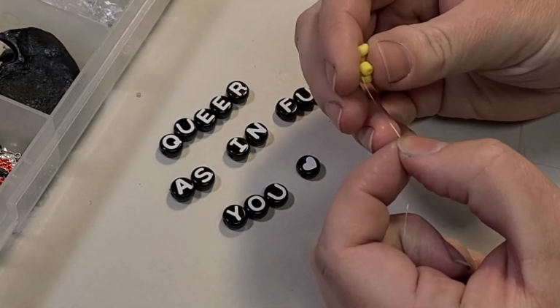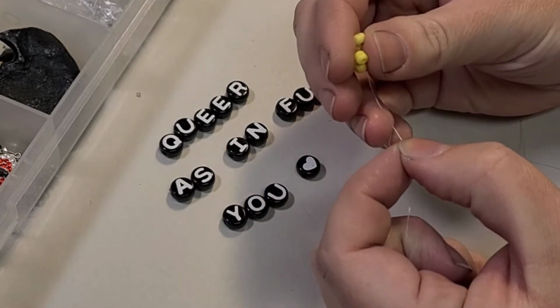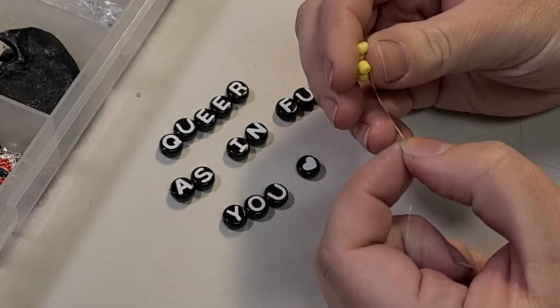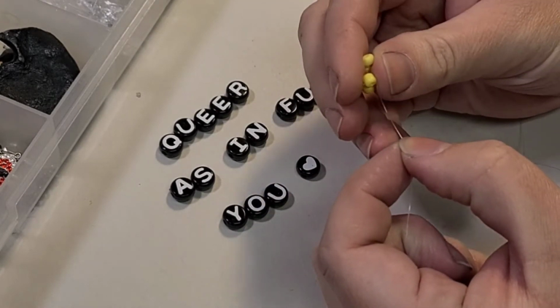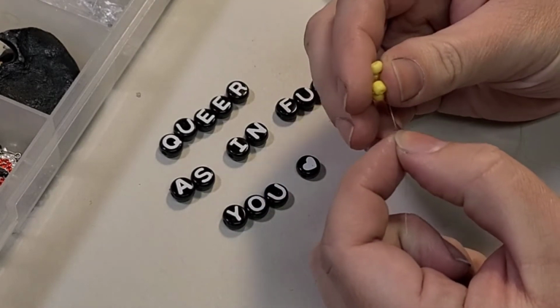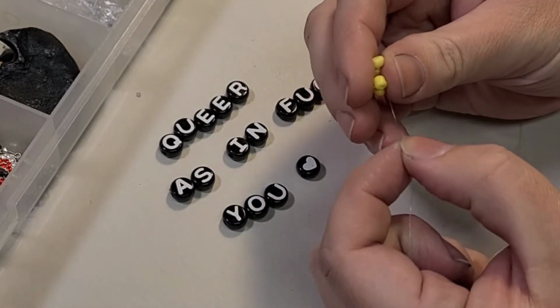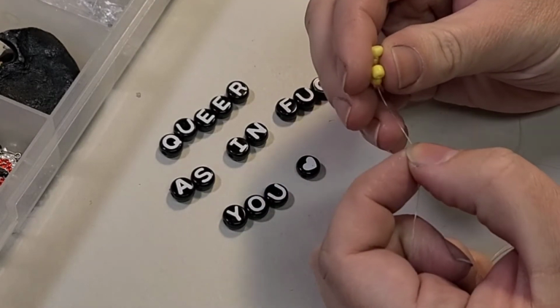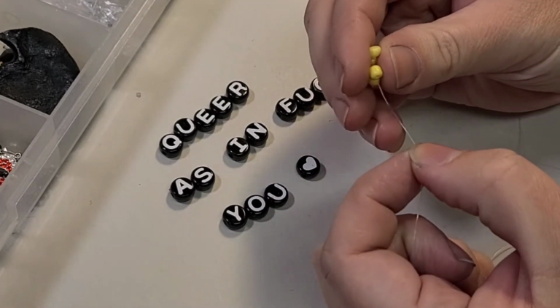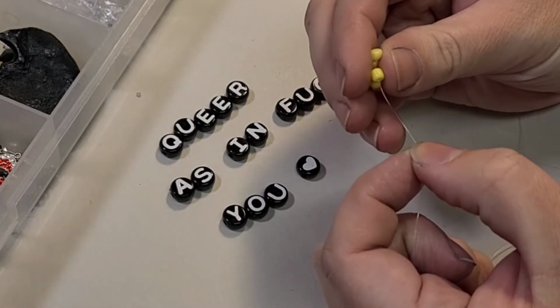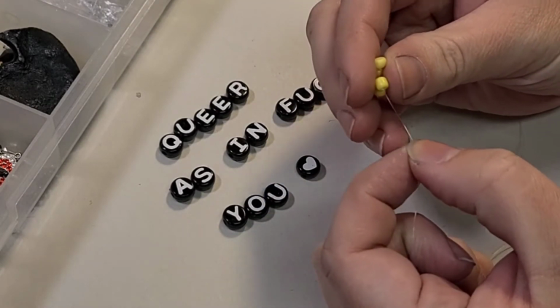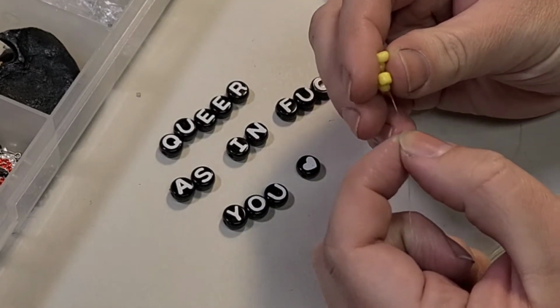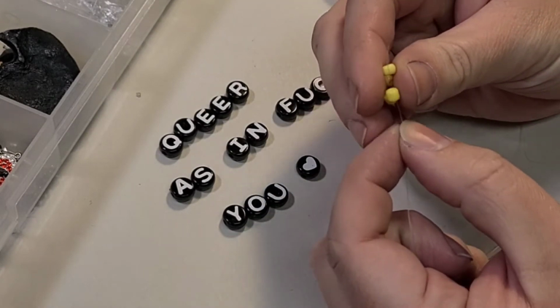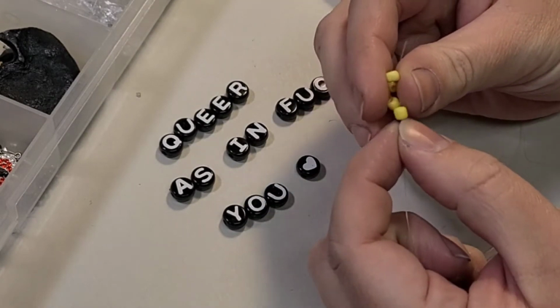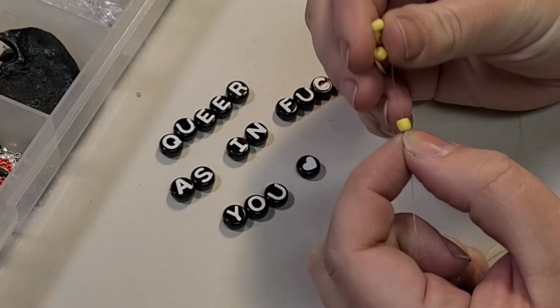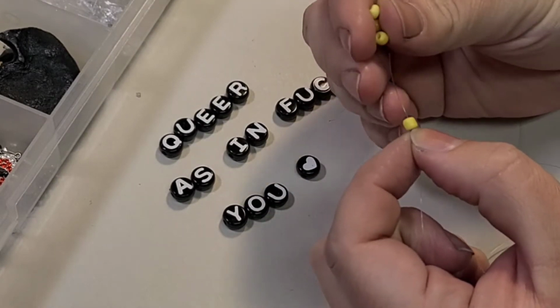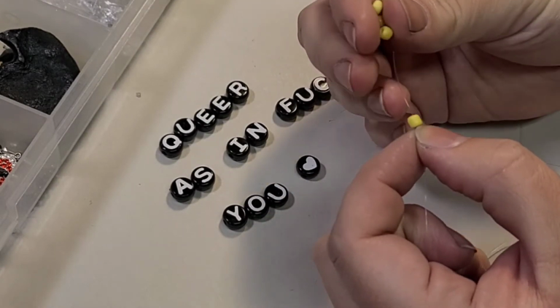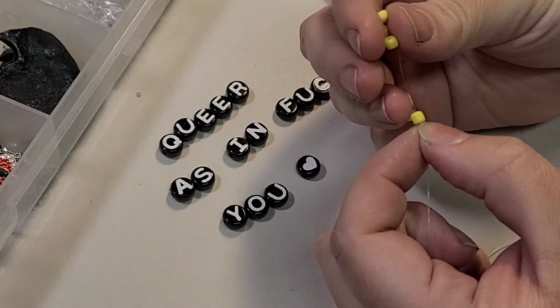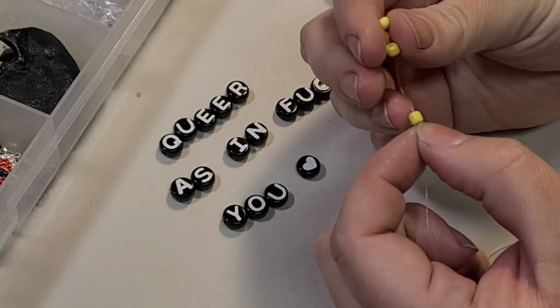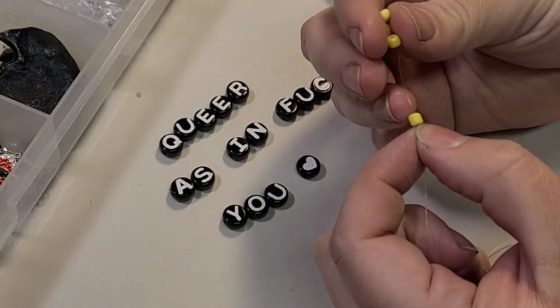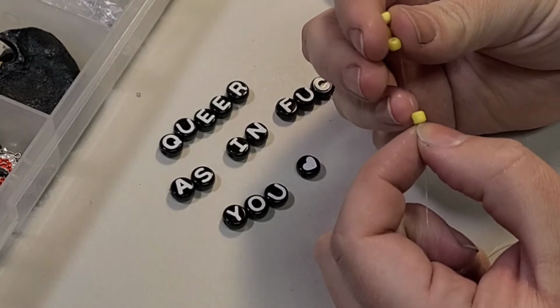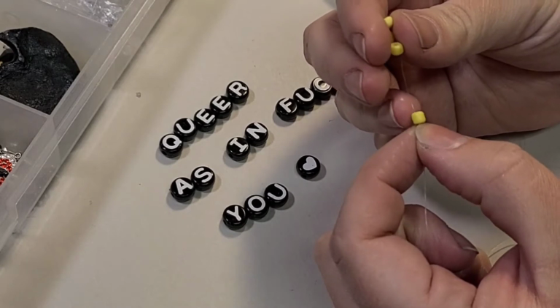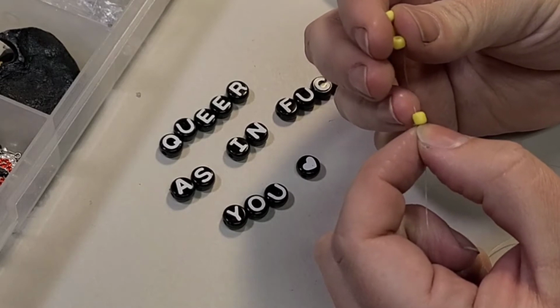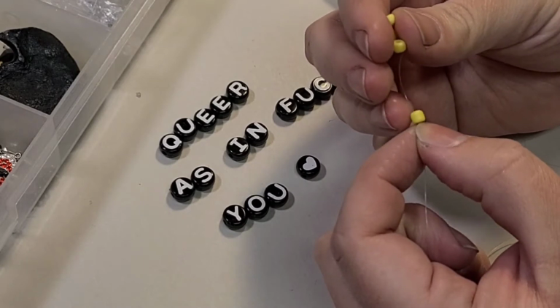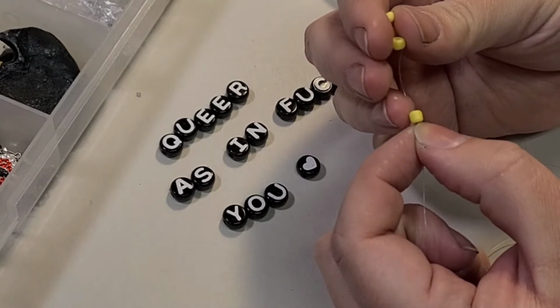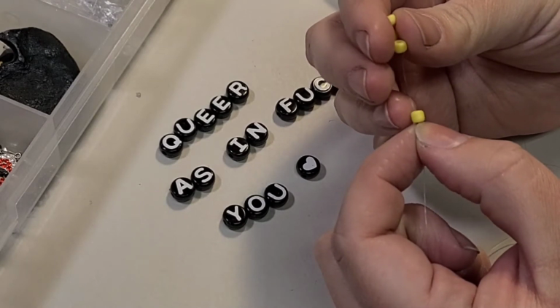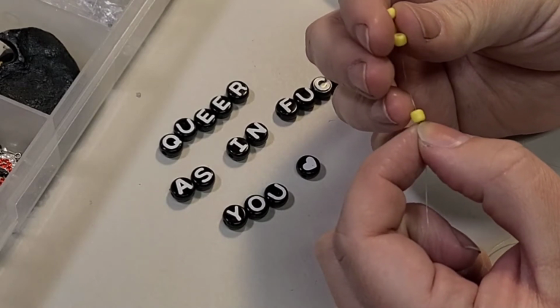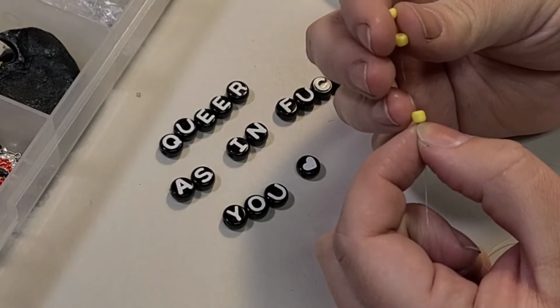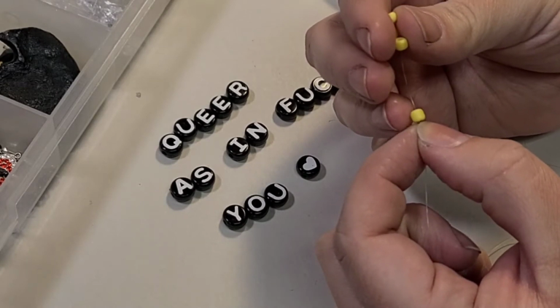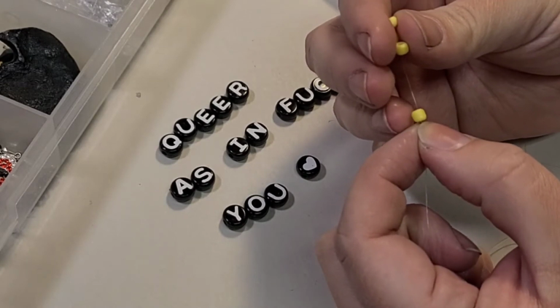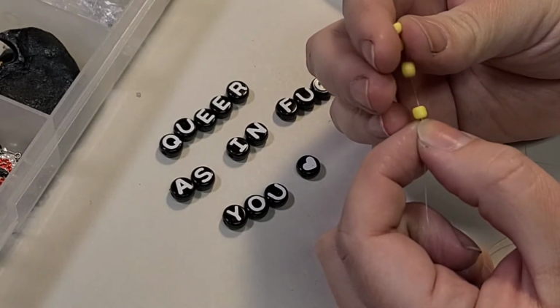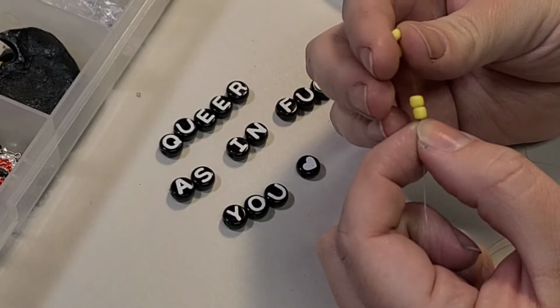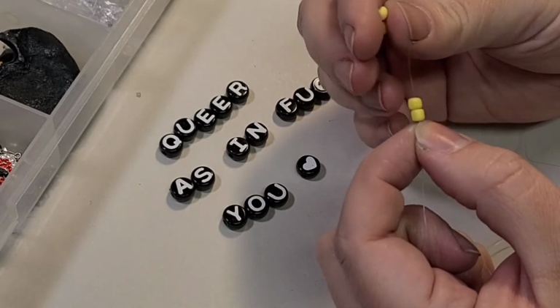Start by just tediously threading tons of beads onto this necklace. Tons — you're gonna need a bunch.